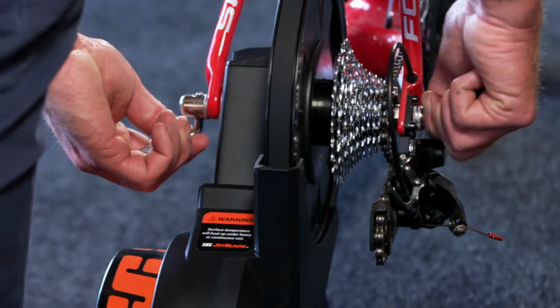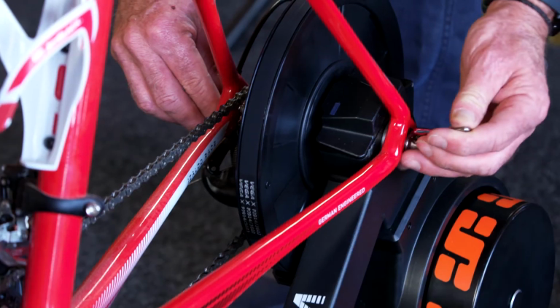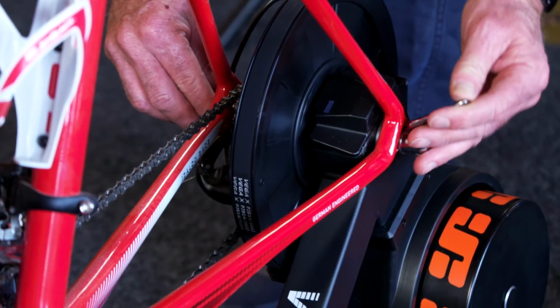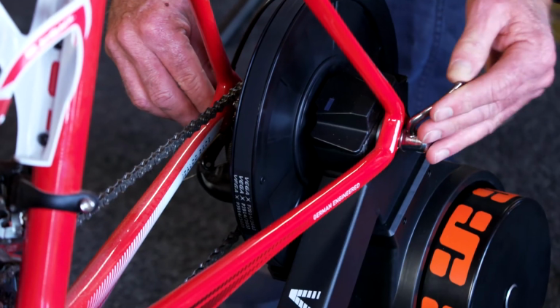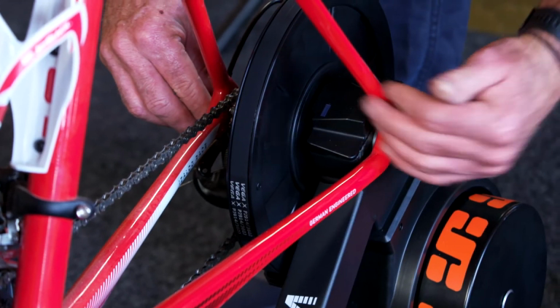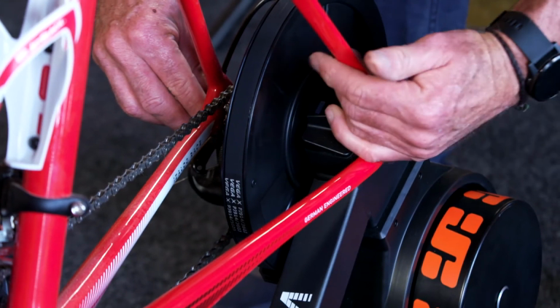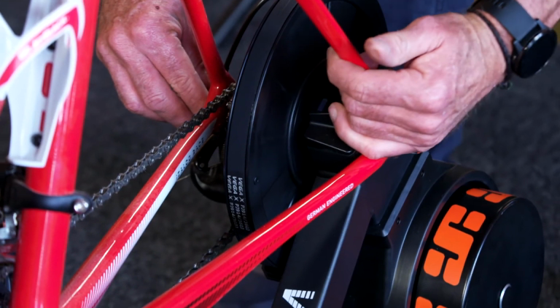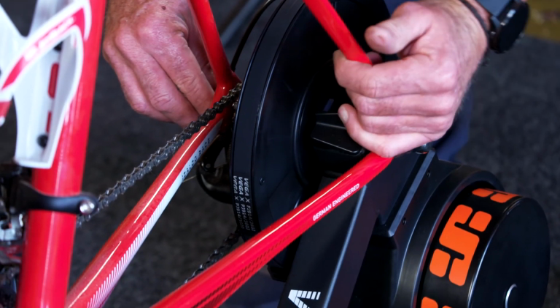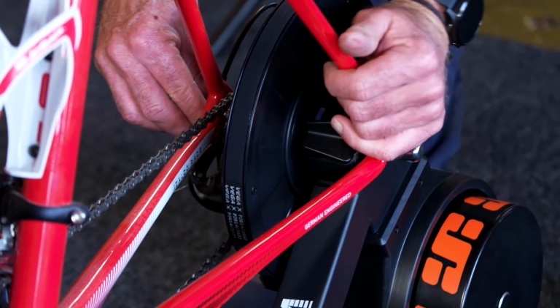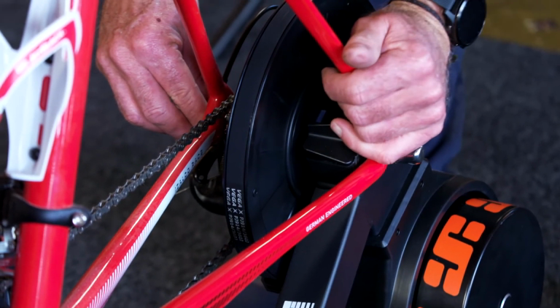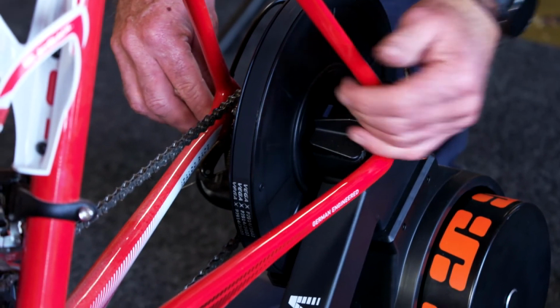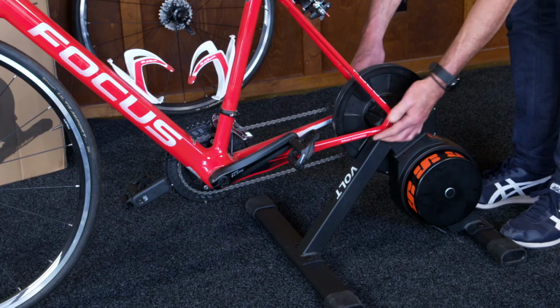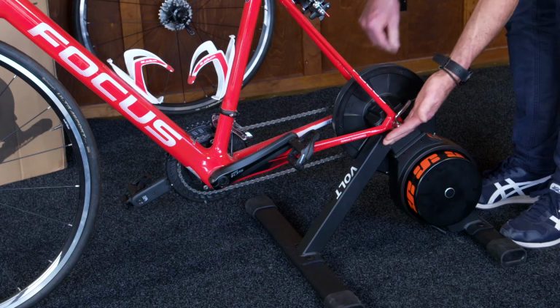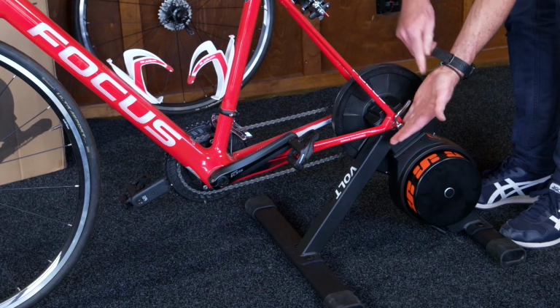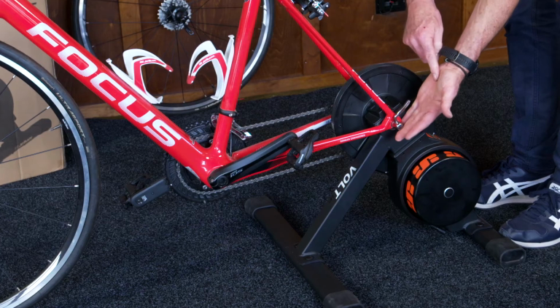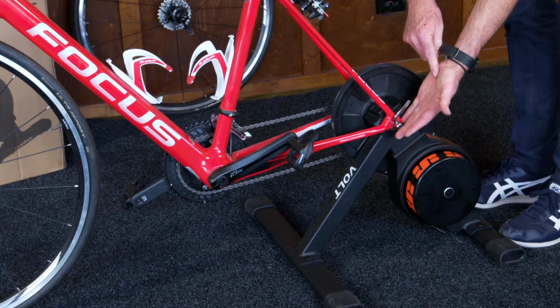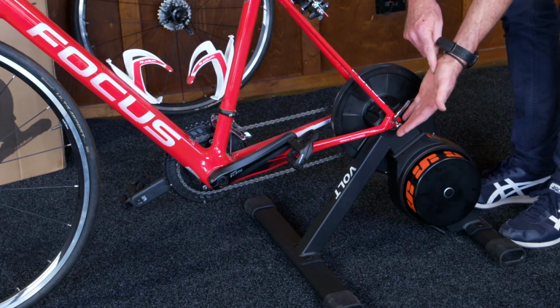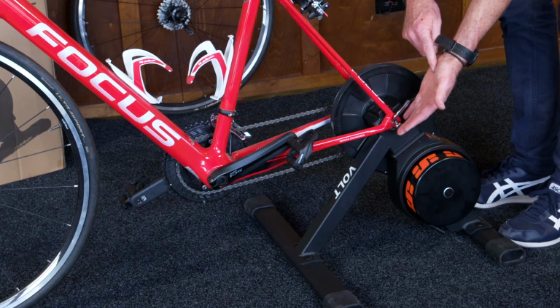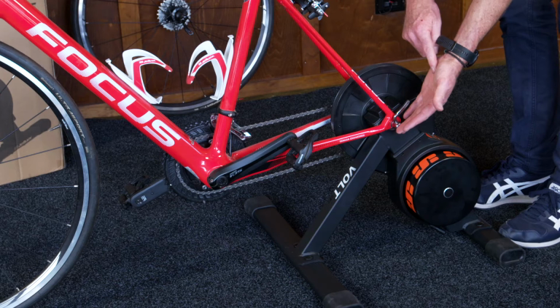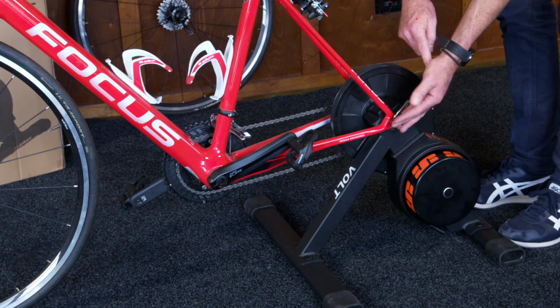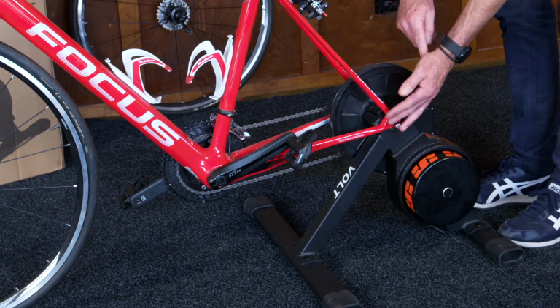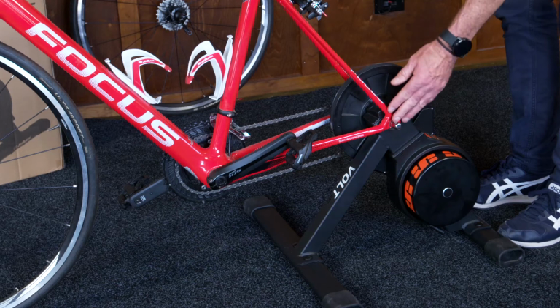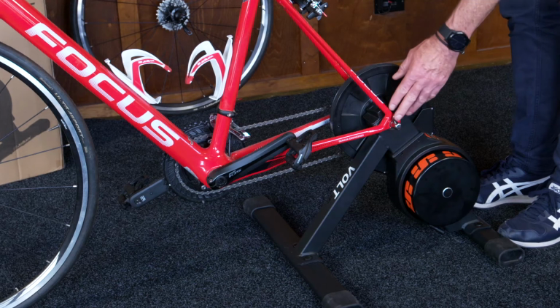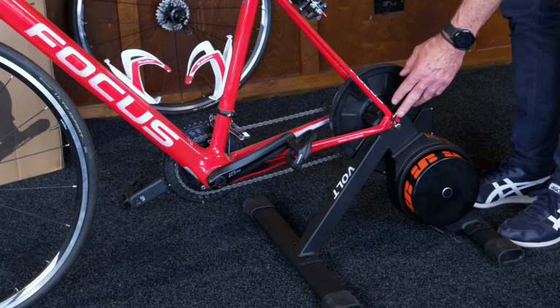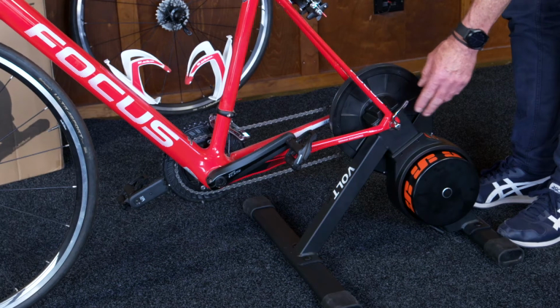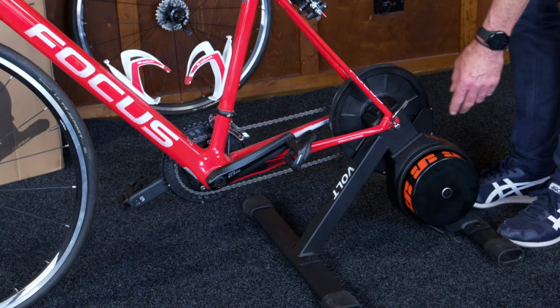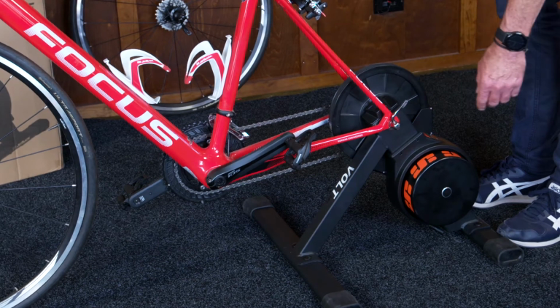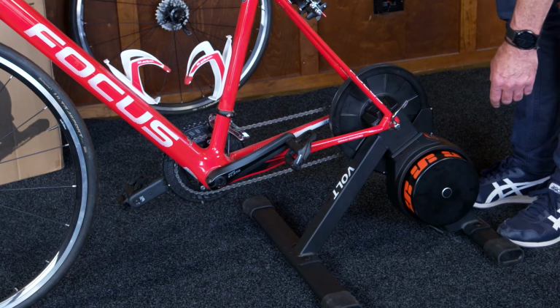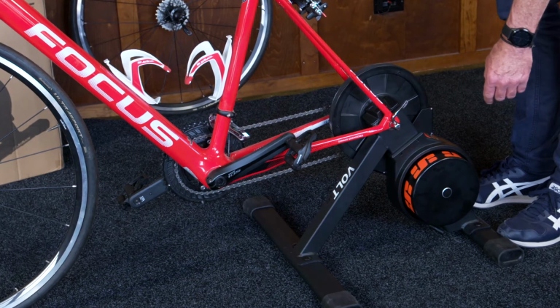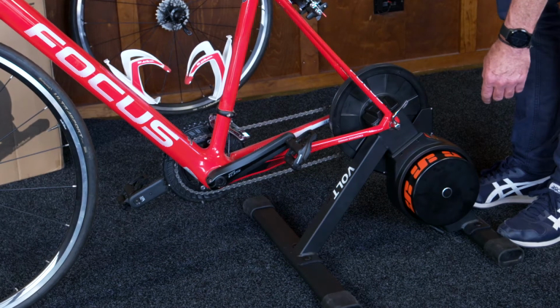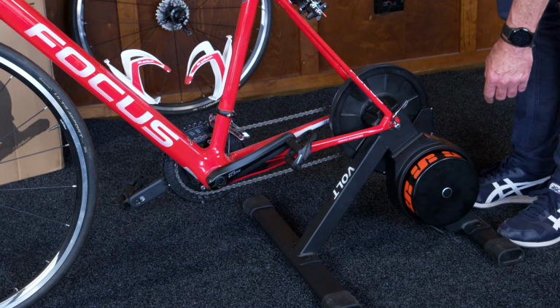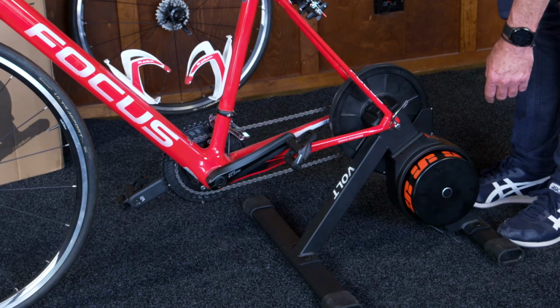I like to have it so when you close the lever it just leaves a small indentation on your hand. It gives you good confidence that your bike is nice and tight in there.